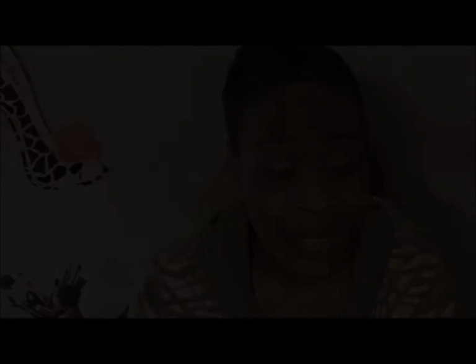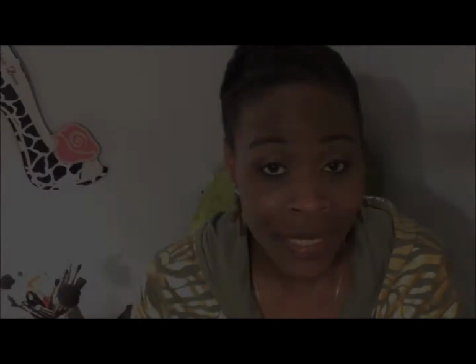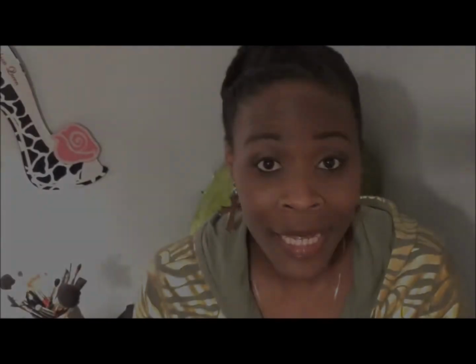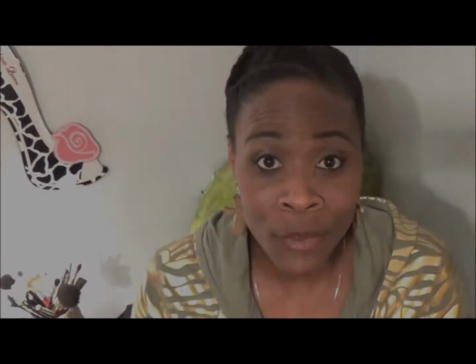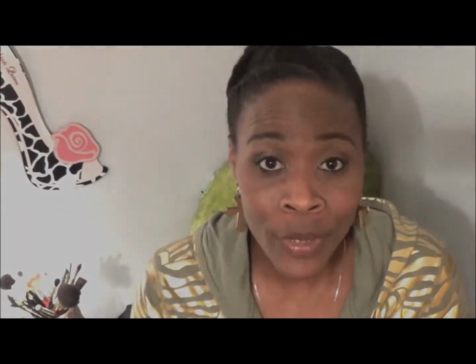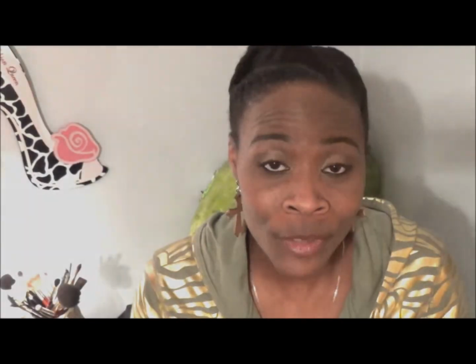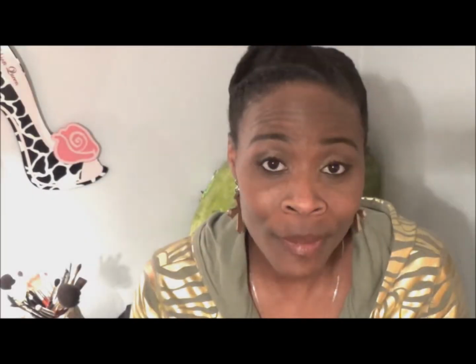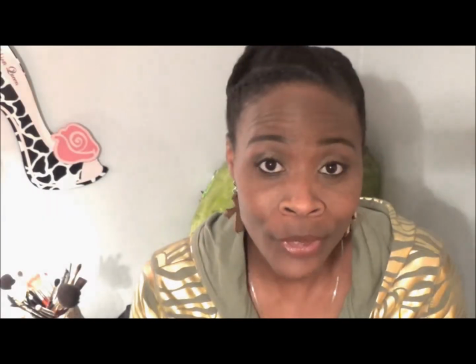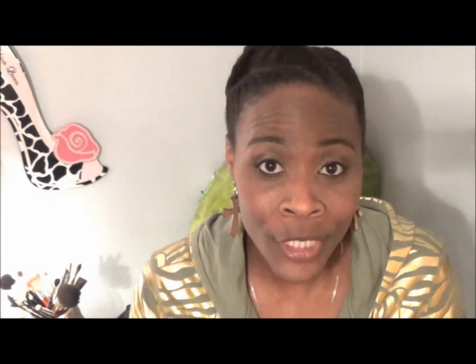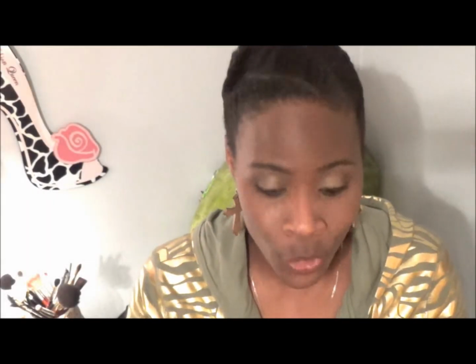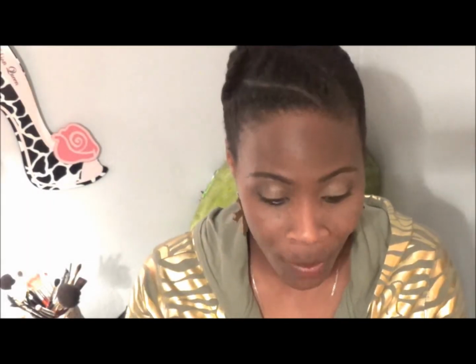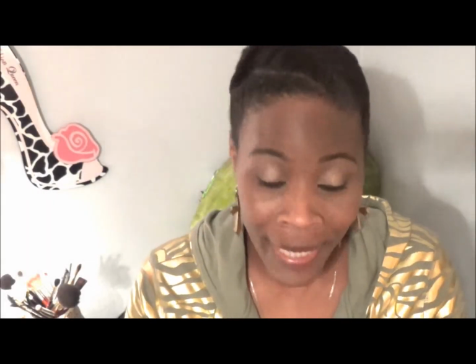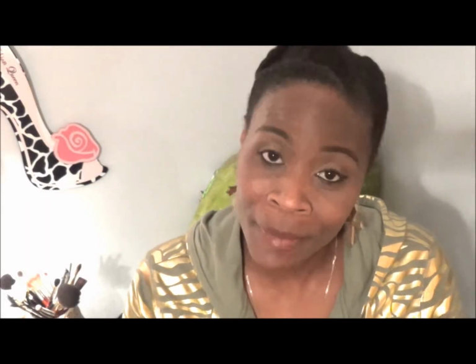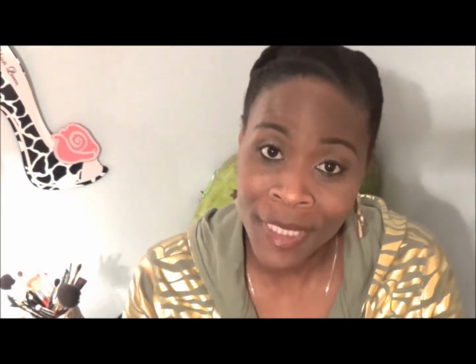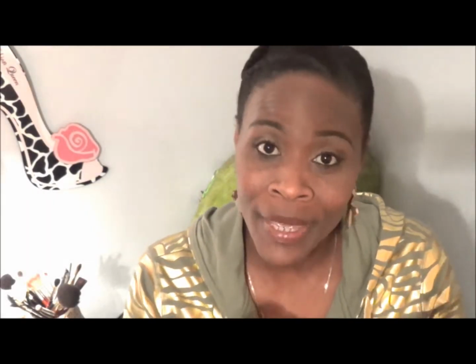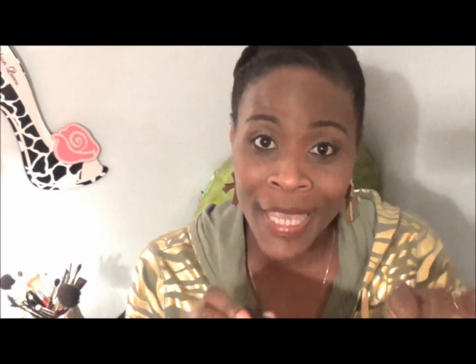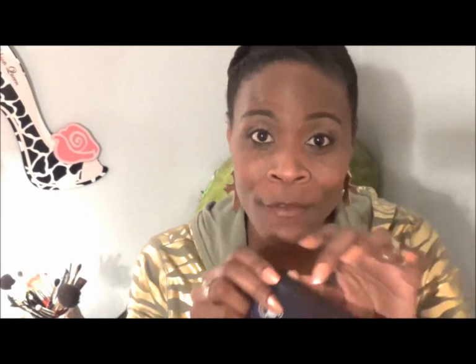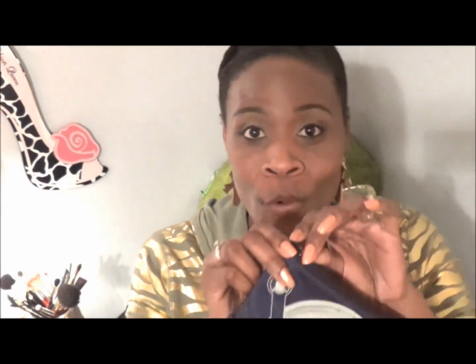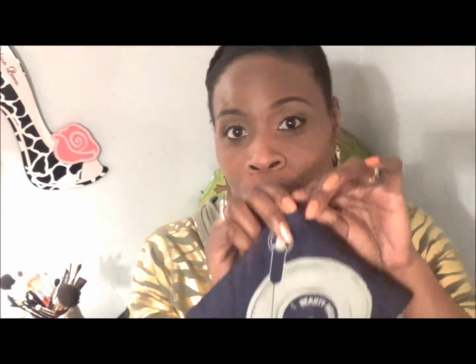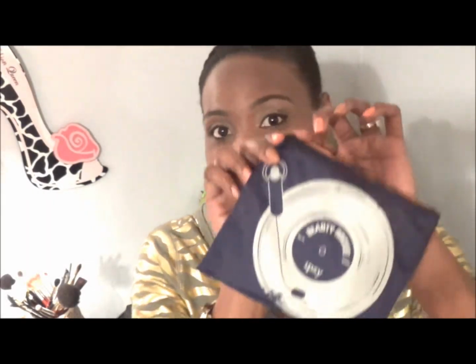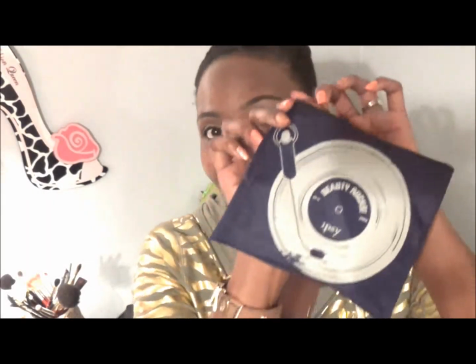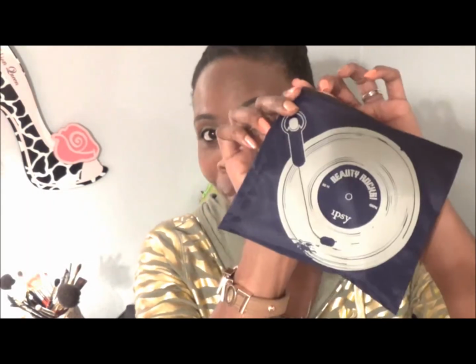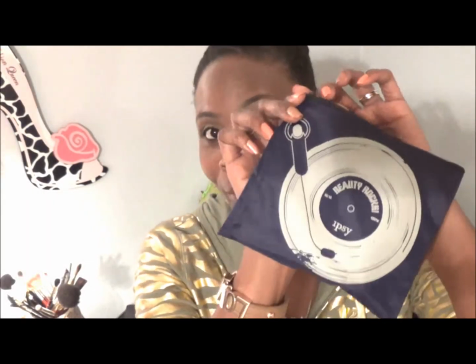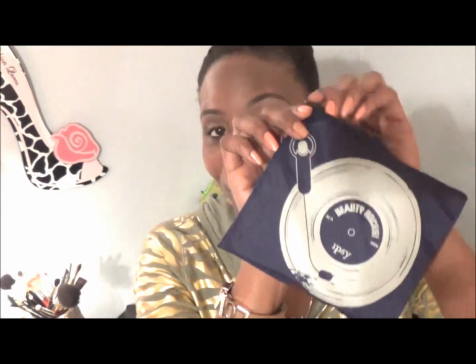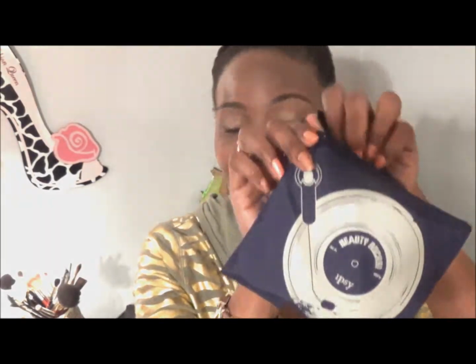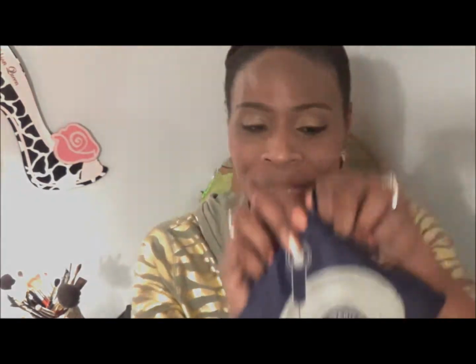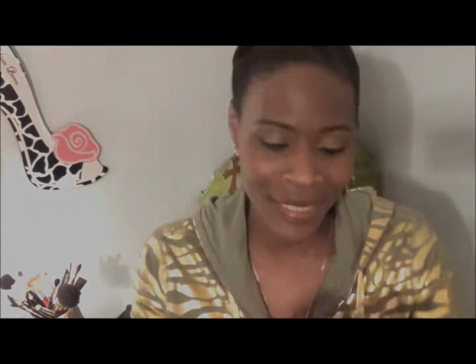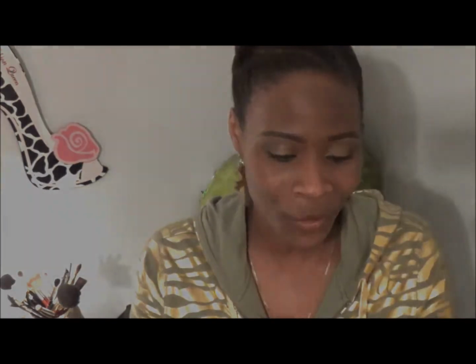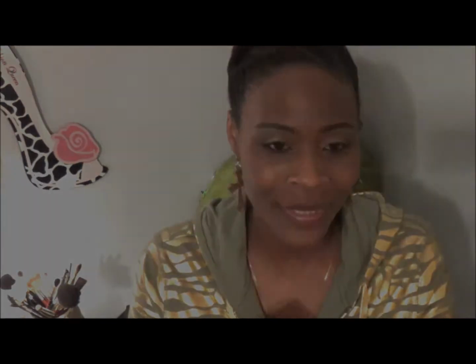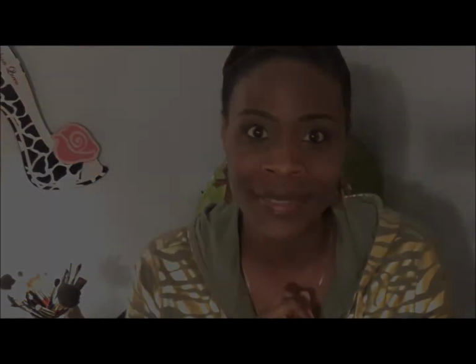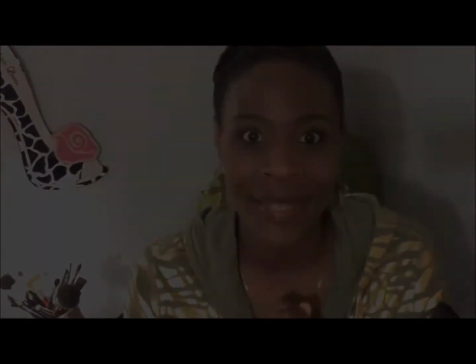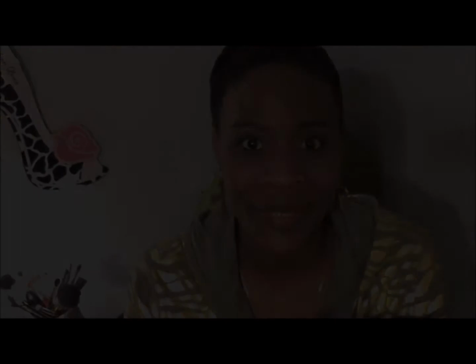Today I'm going to be bringing you my Ipsy bag for April. So let's see what's inside.